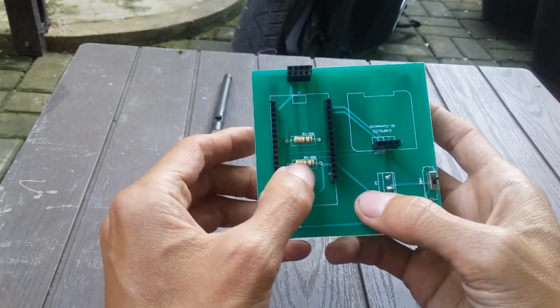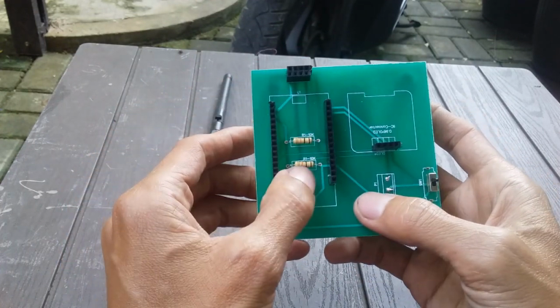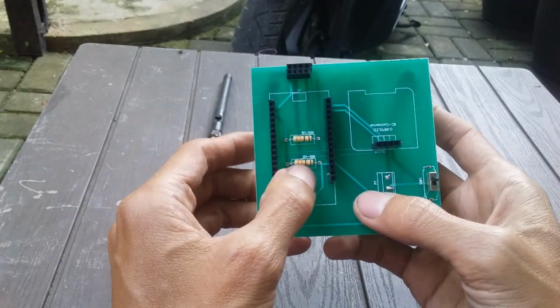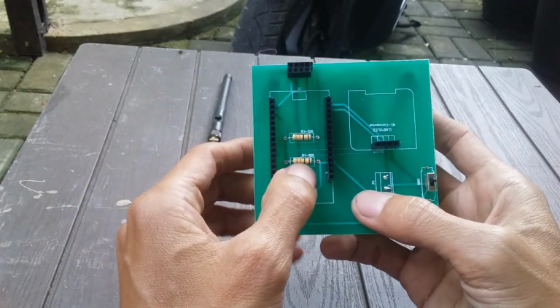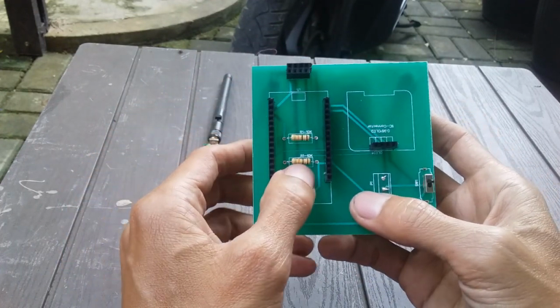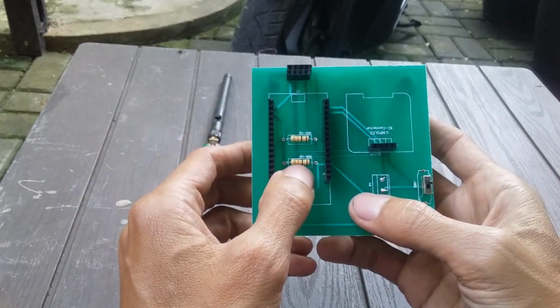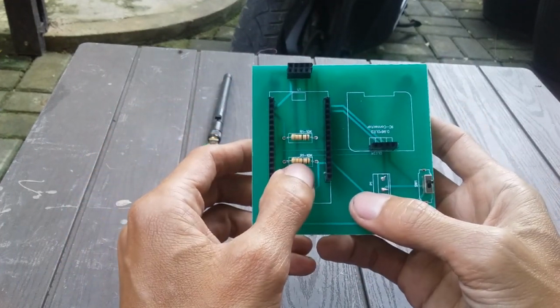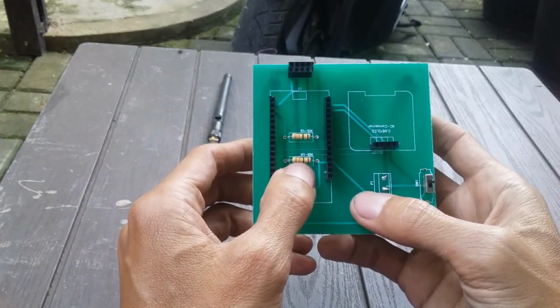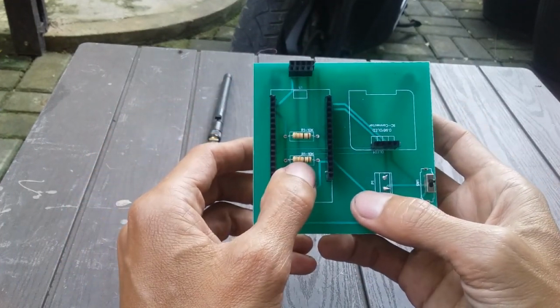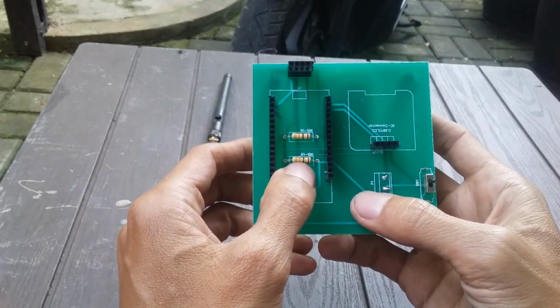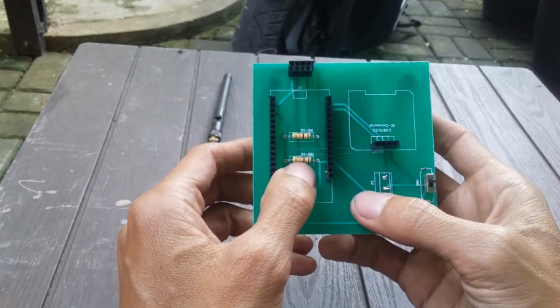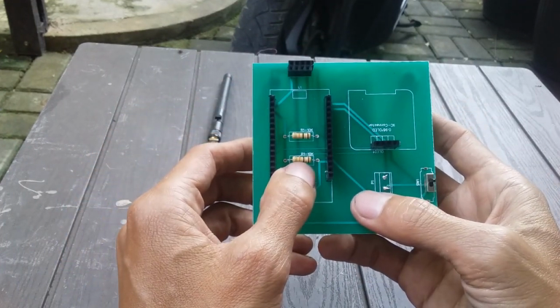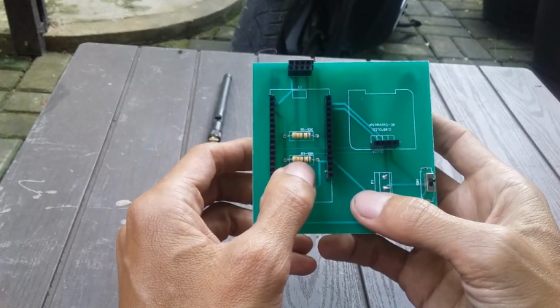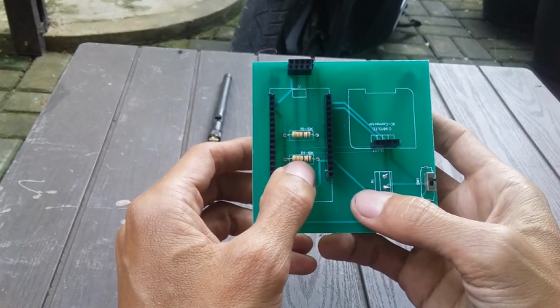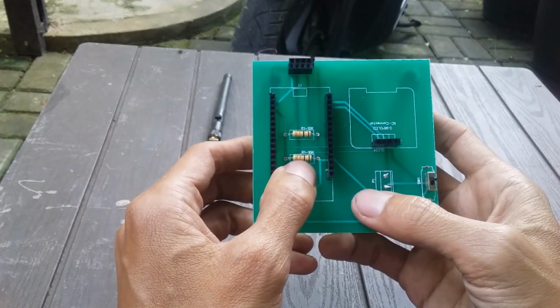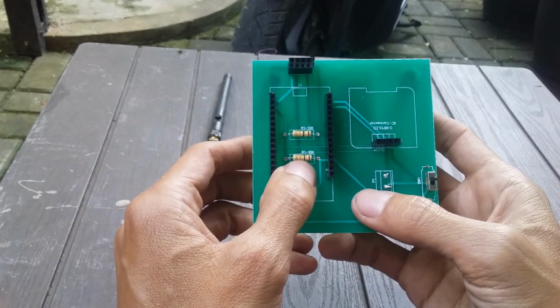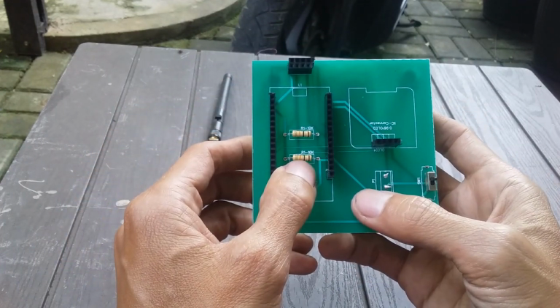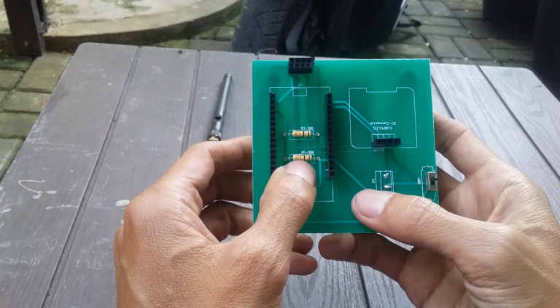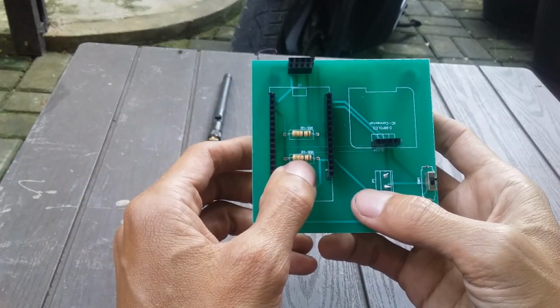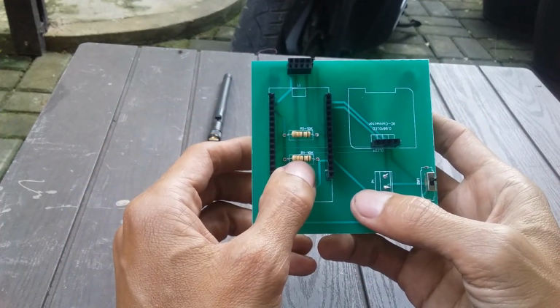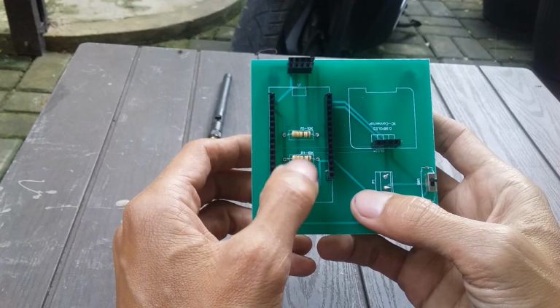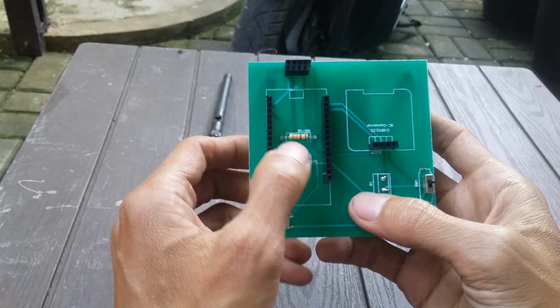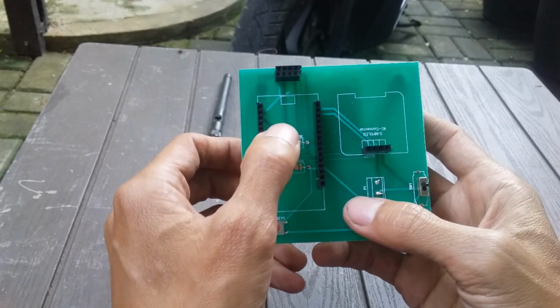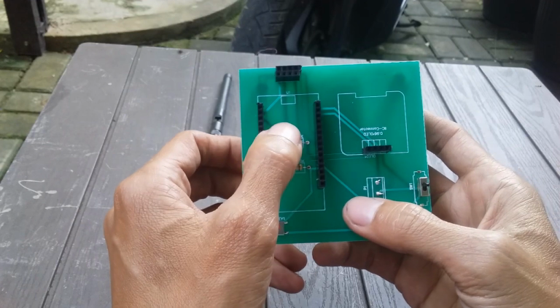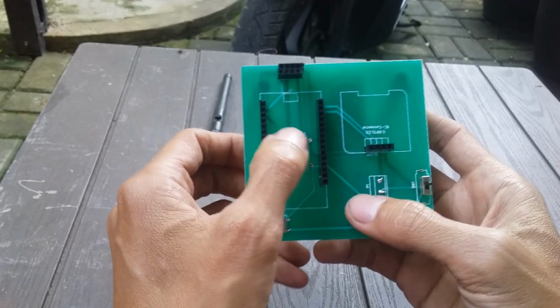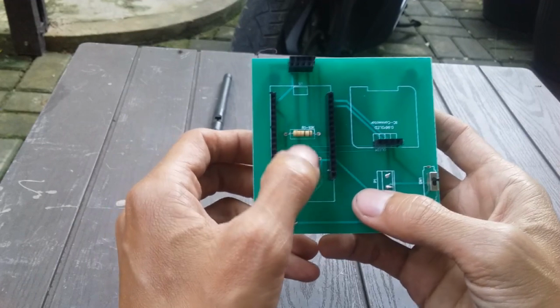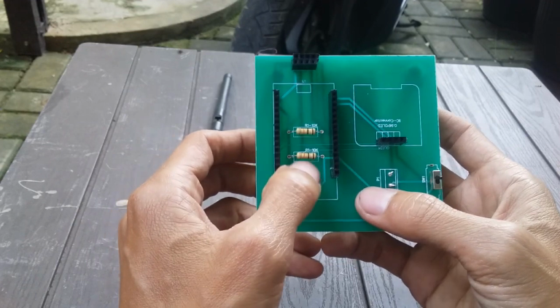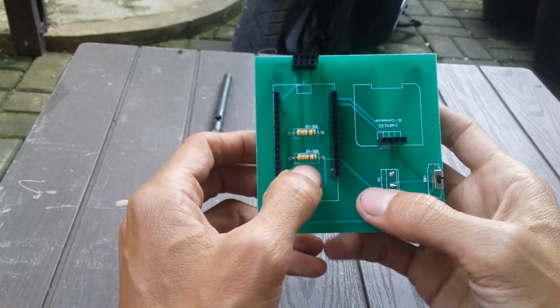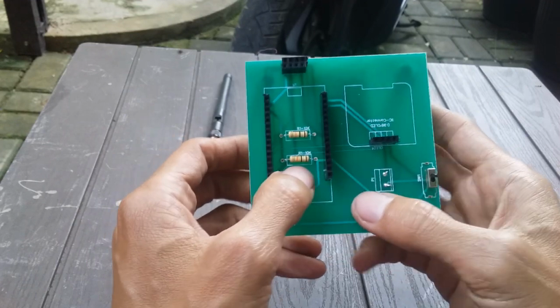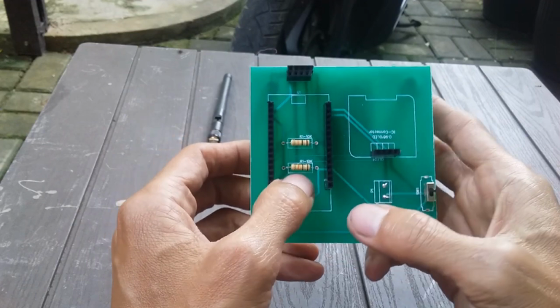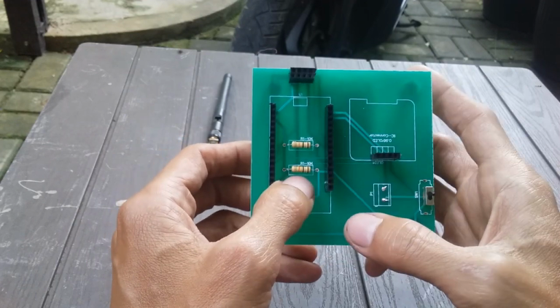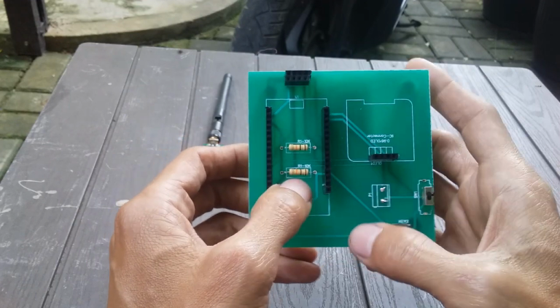Di sini juga ada resistor, resistnya 10K, ada 2 resistor 10K.